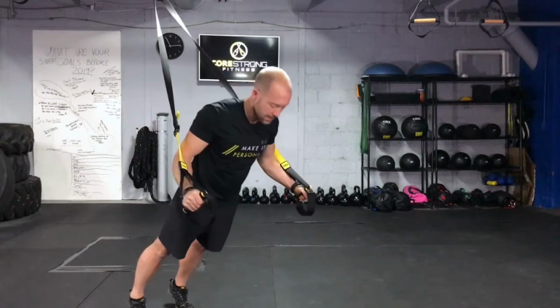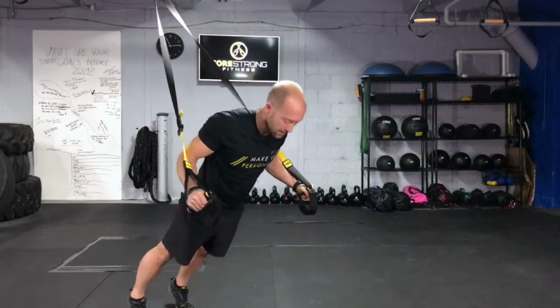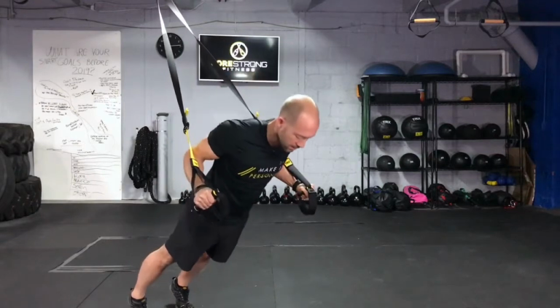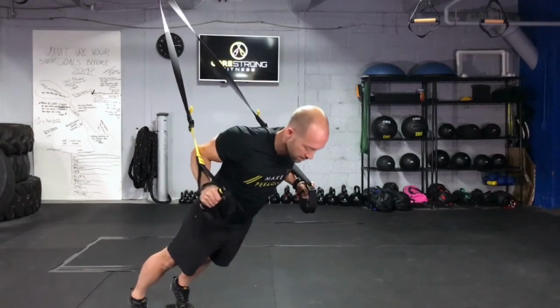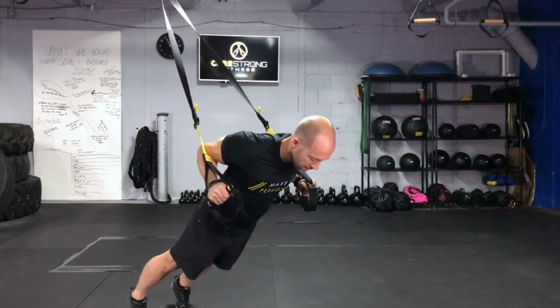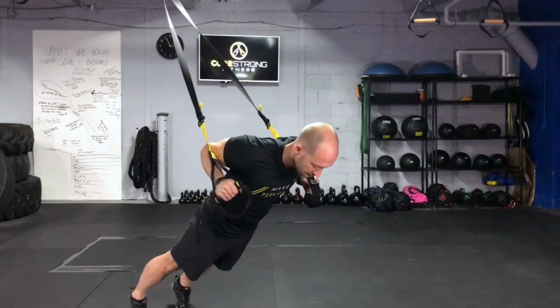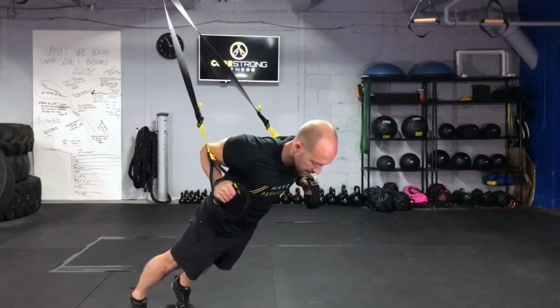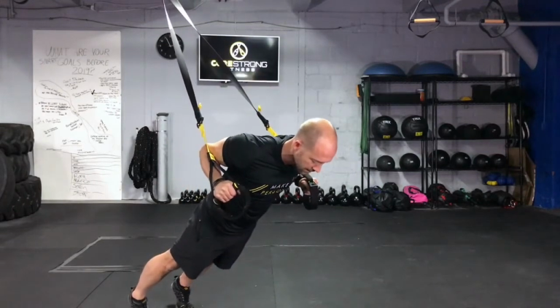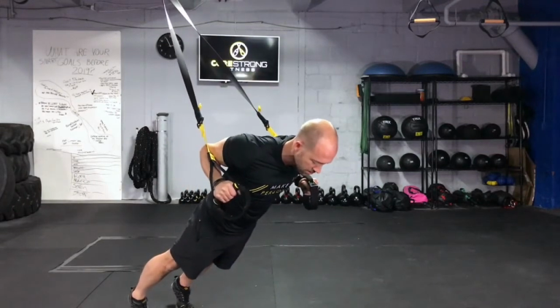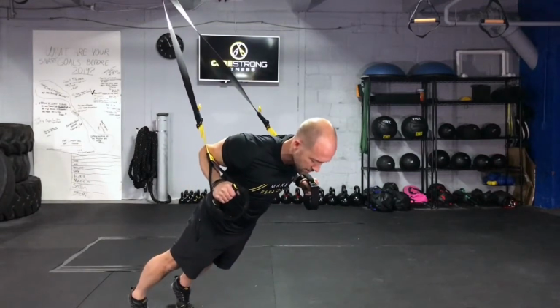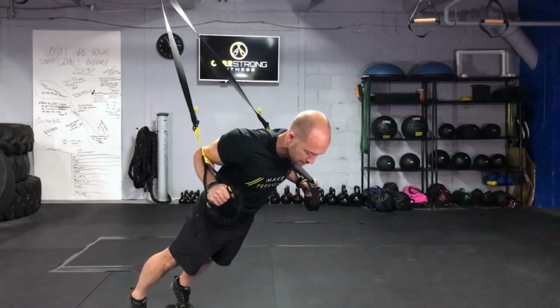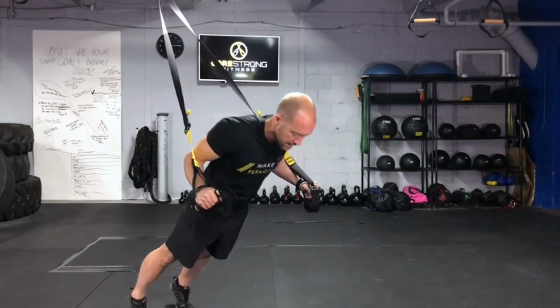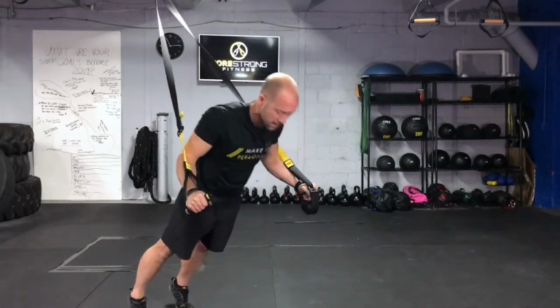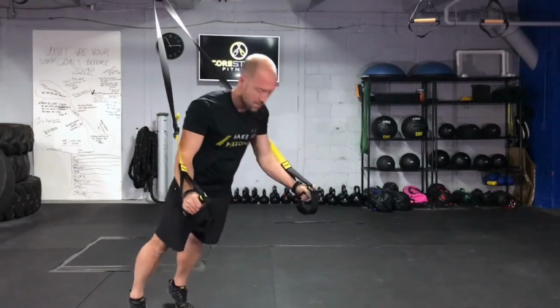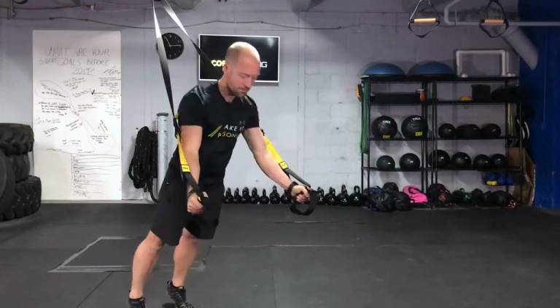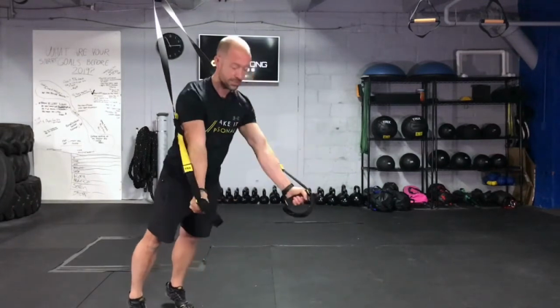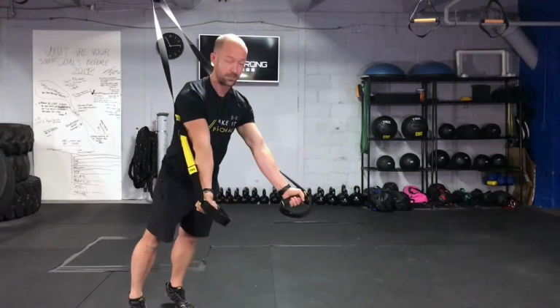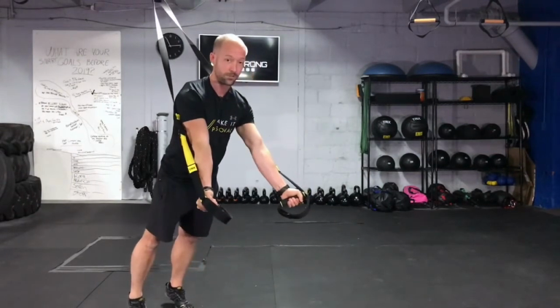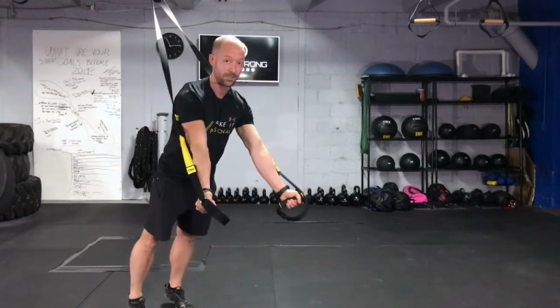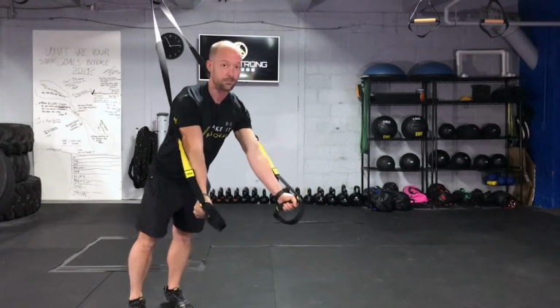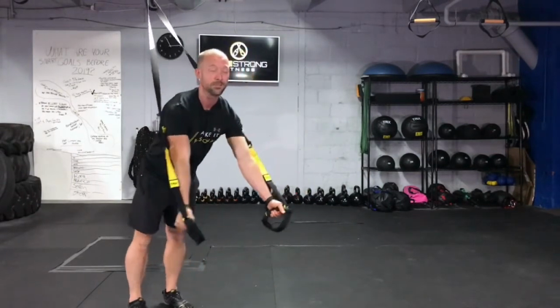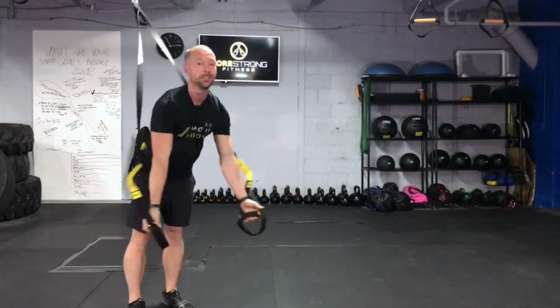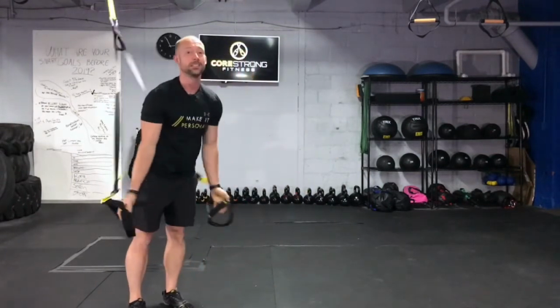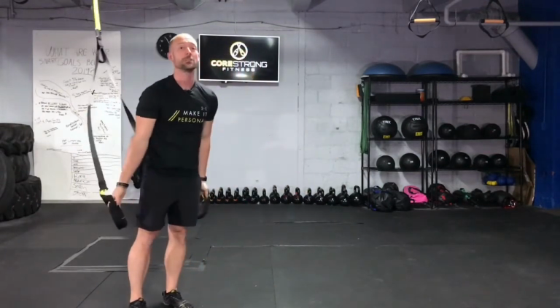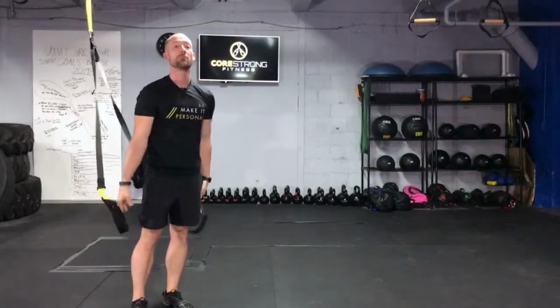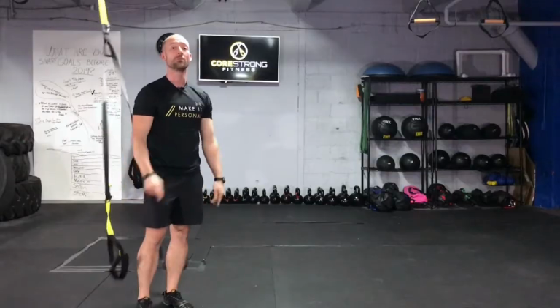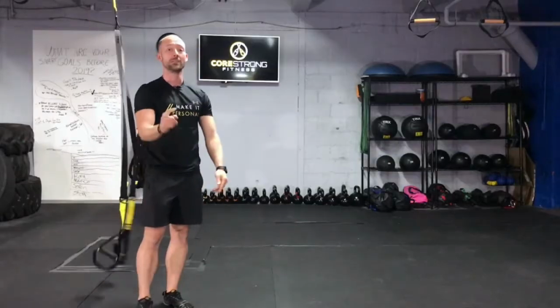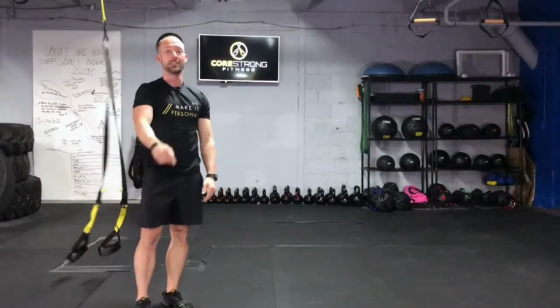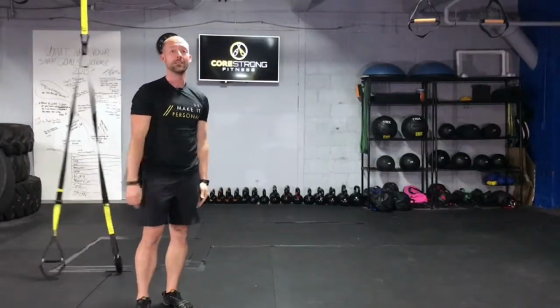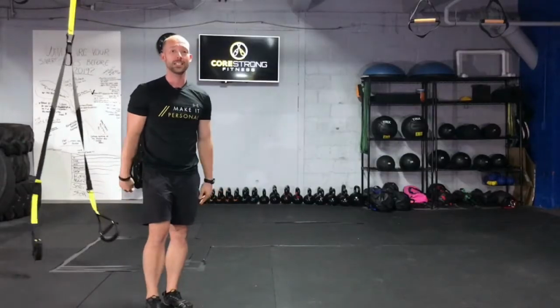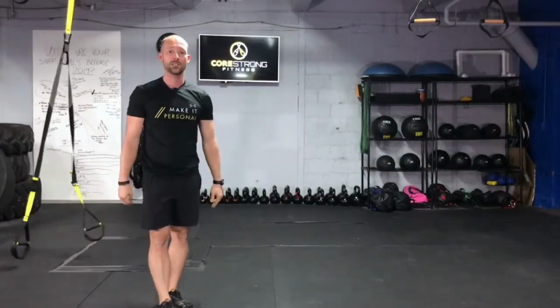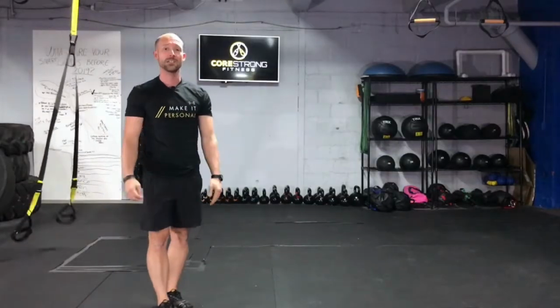Again, lower yourself down, strong plank, press out, twist. That's how you perform the TRX chest press.